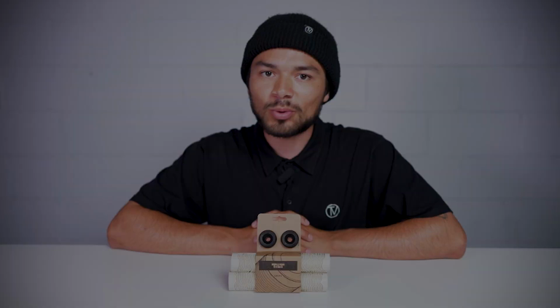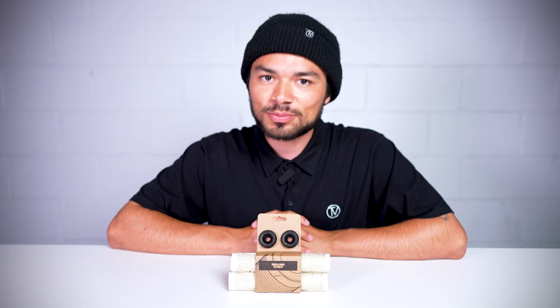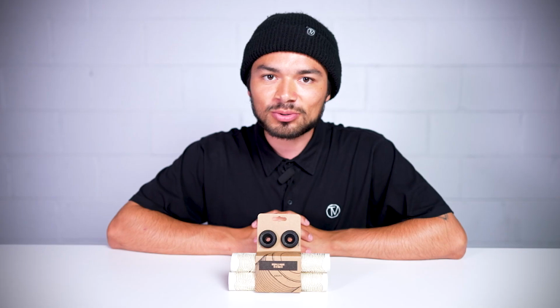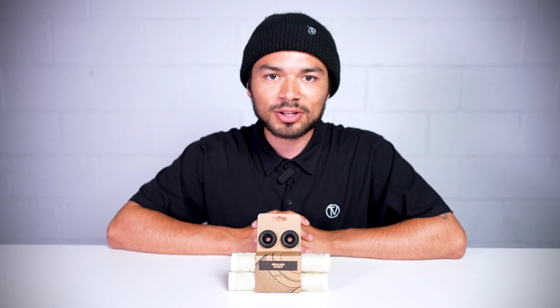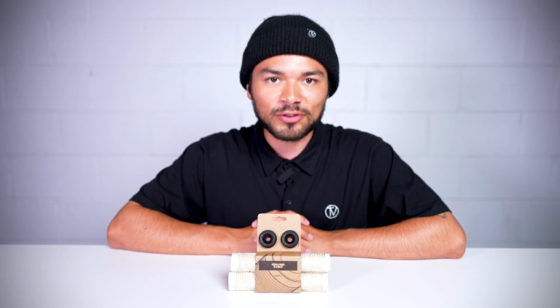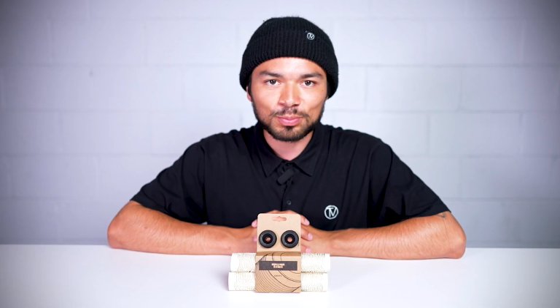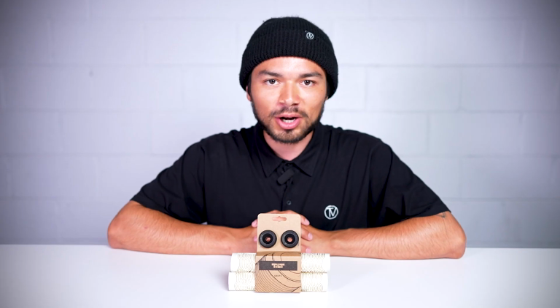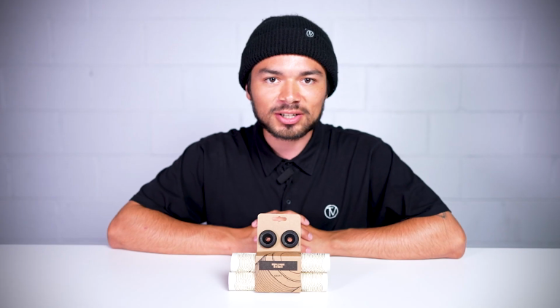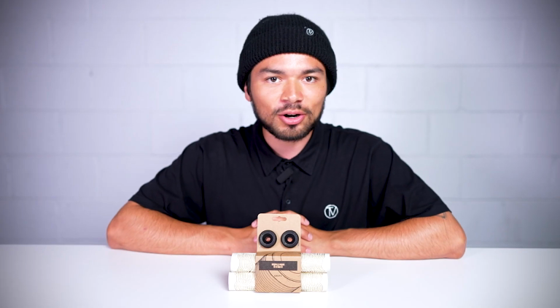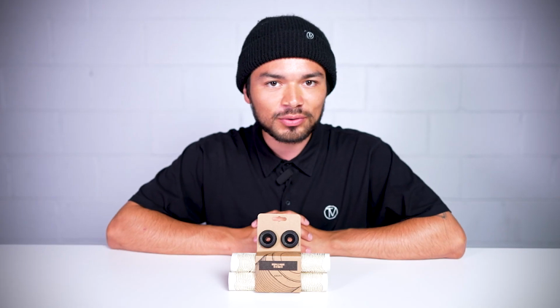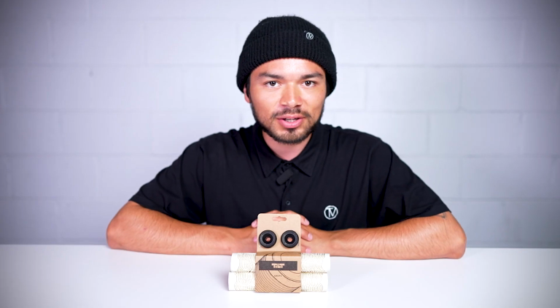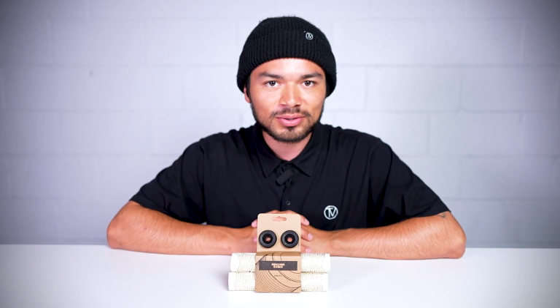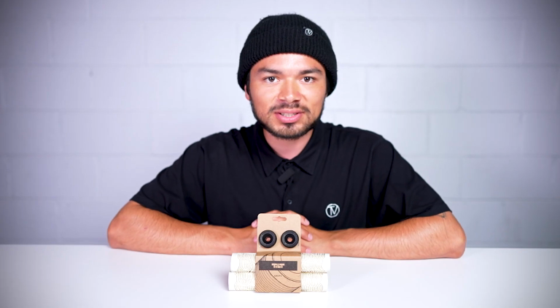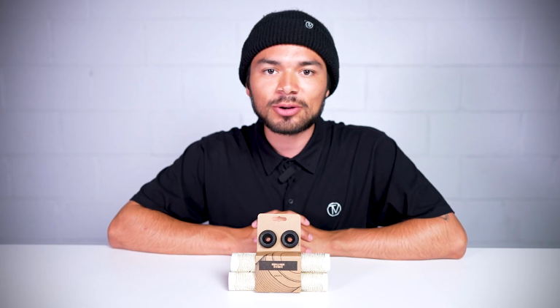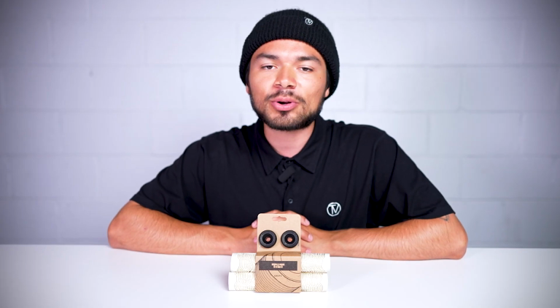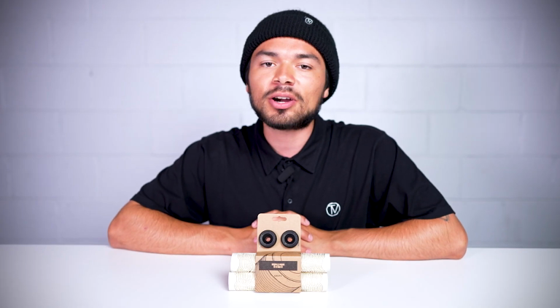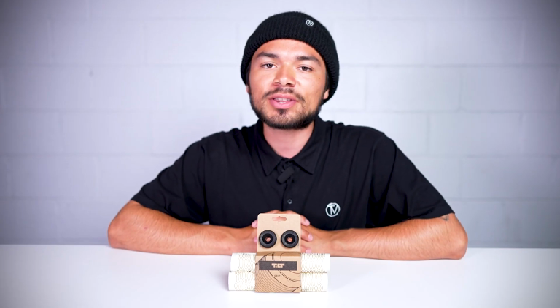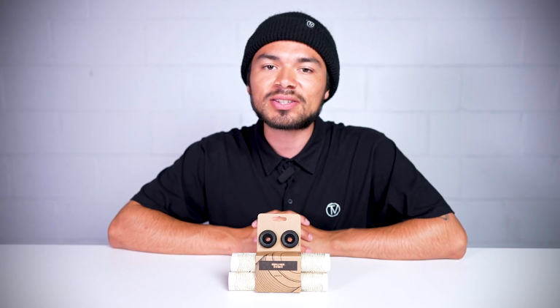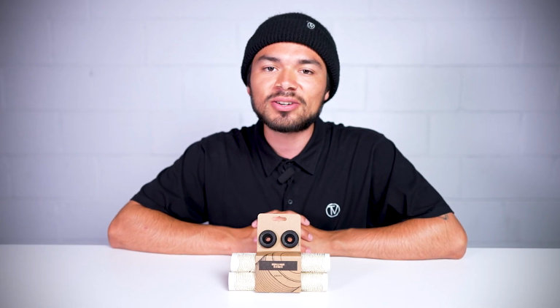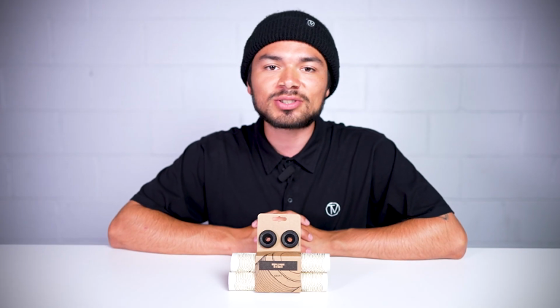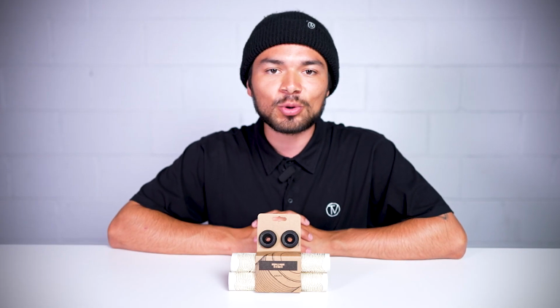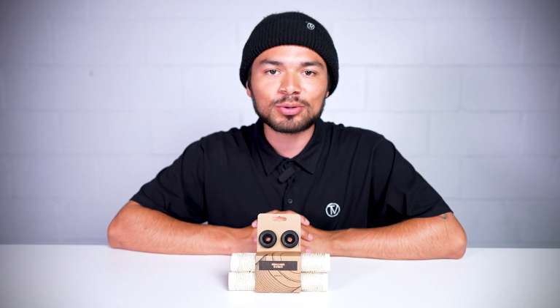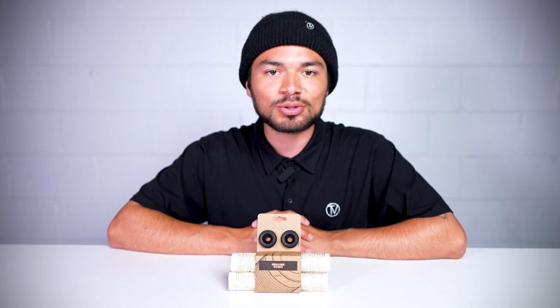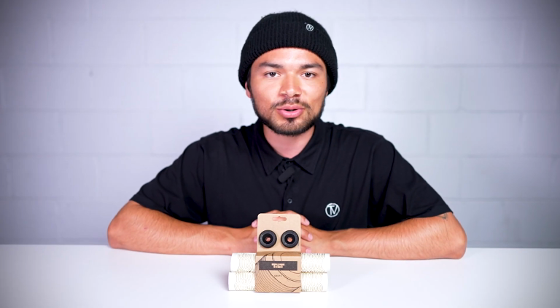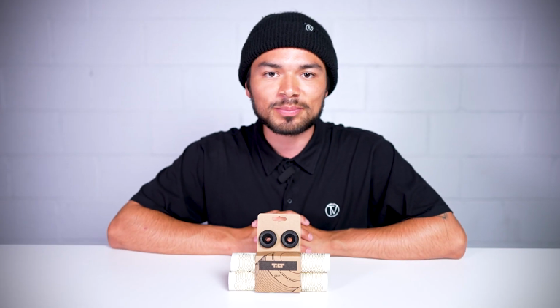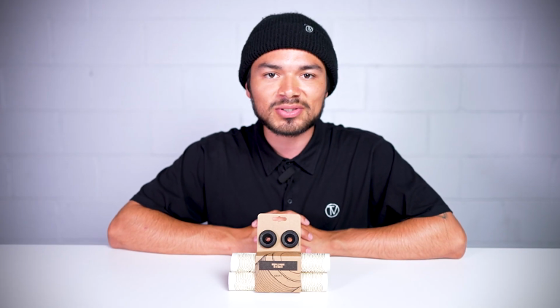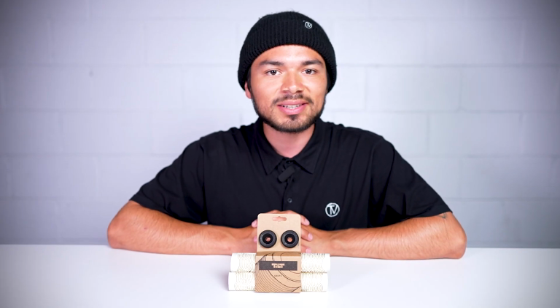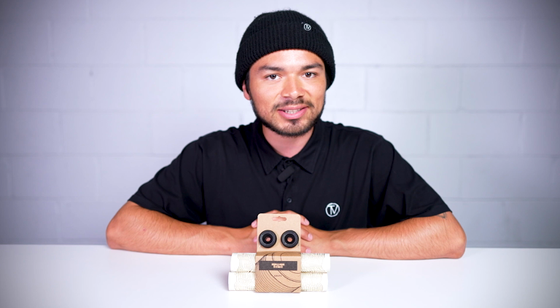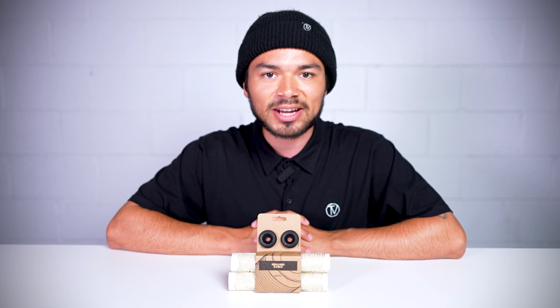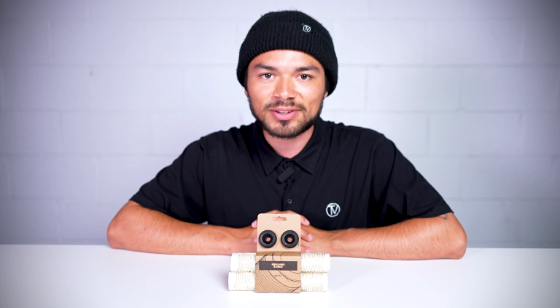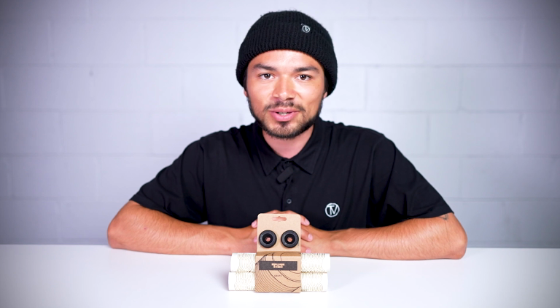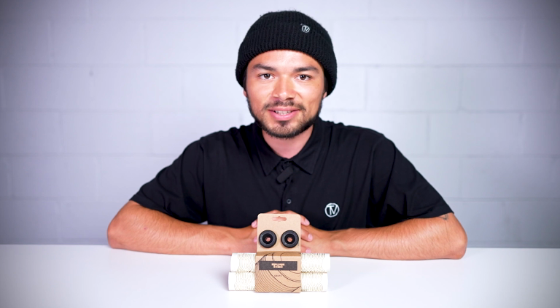Welcome to another Vault product overview. Today we're going over the Tilt Topo 2 grips. Let's dive into it.